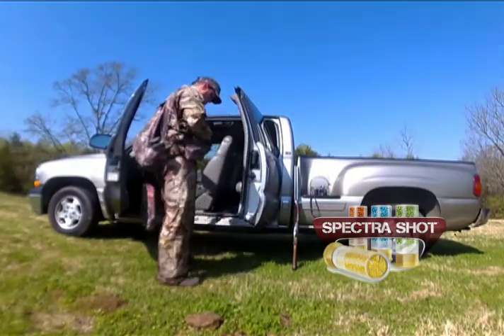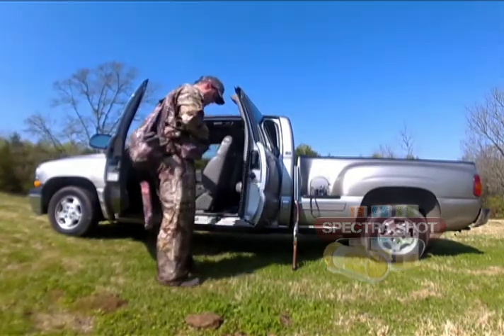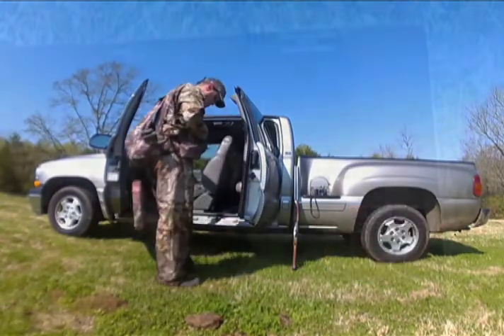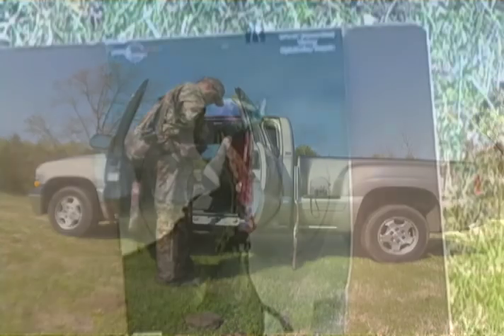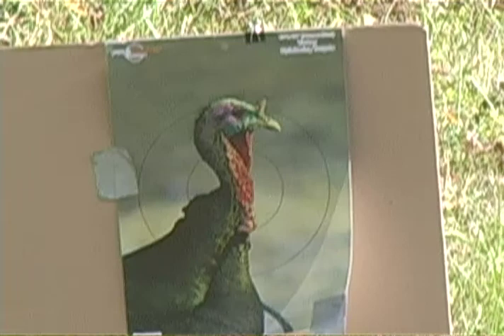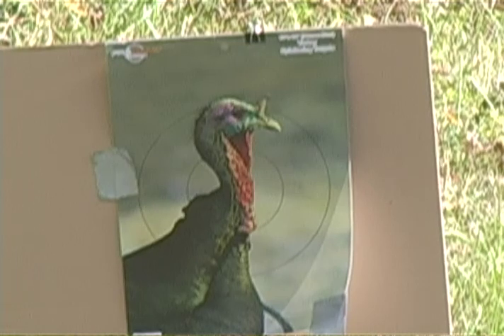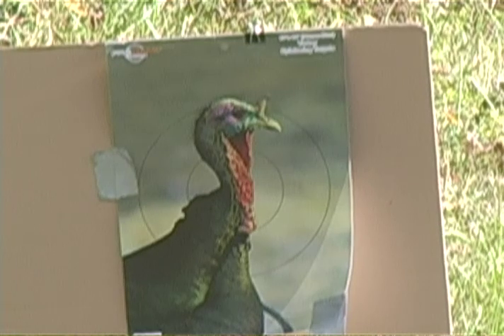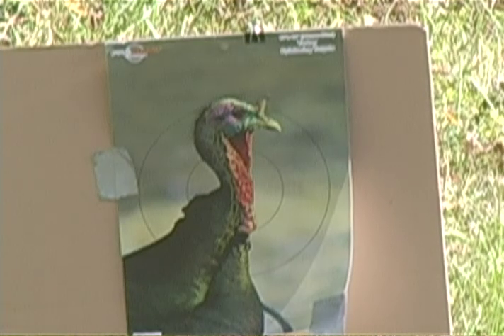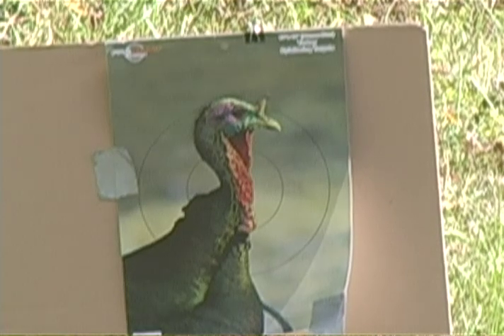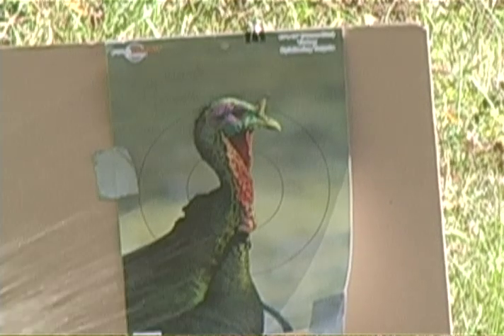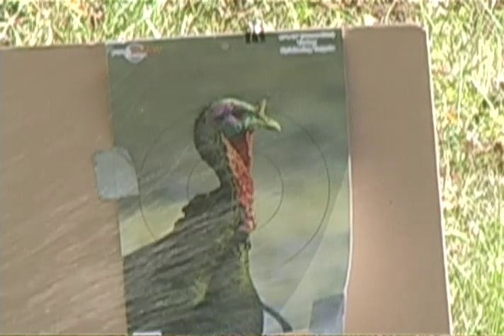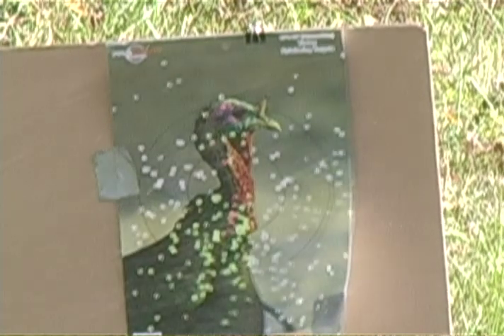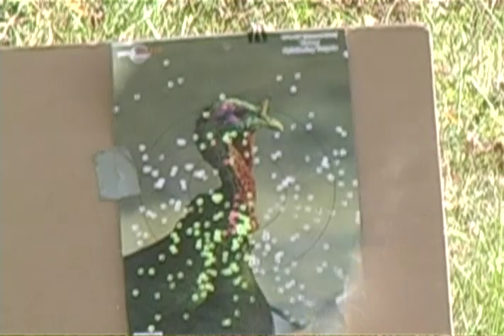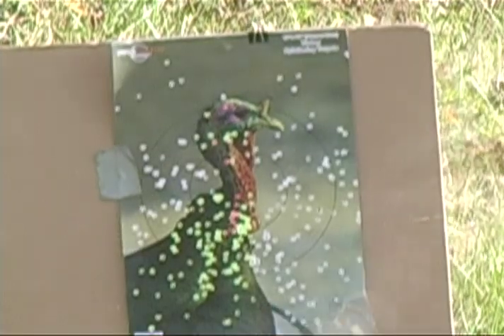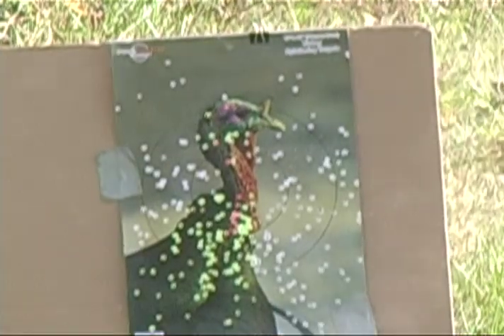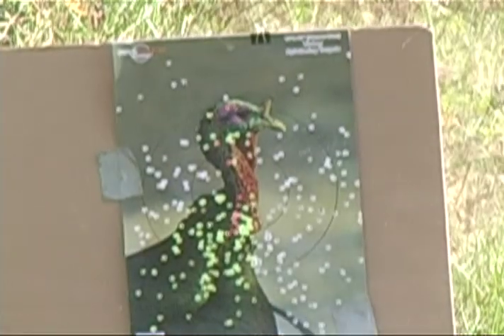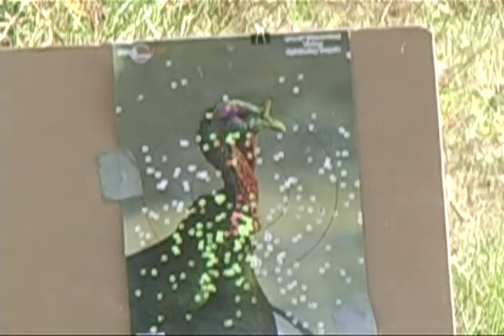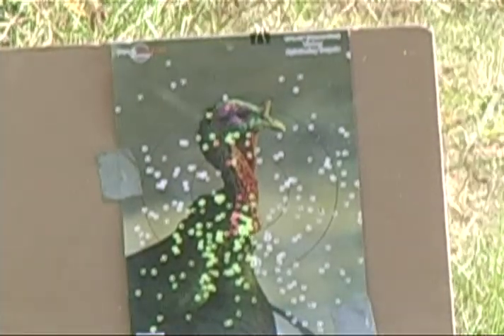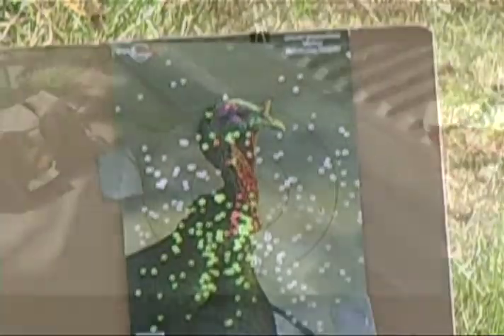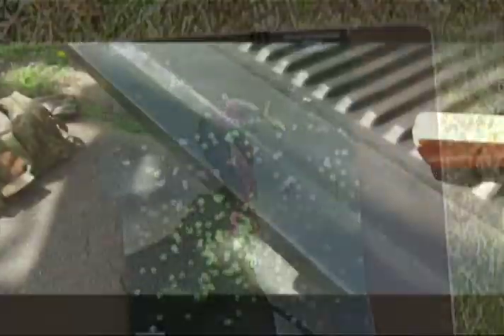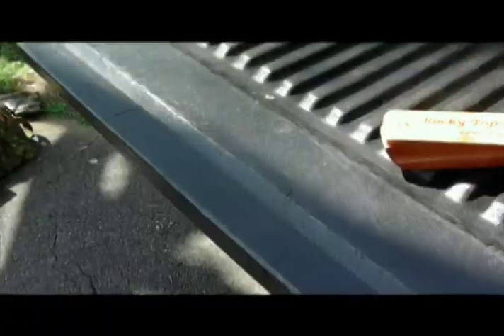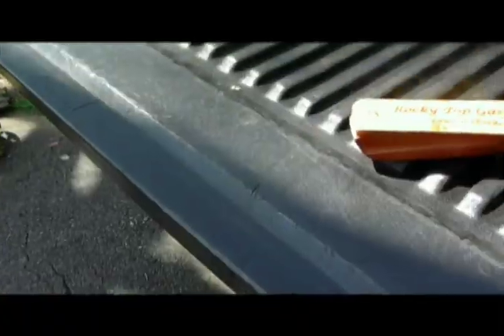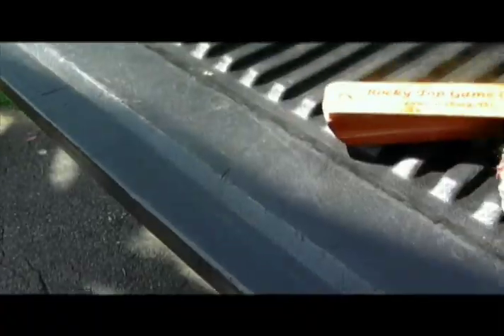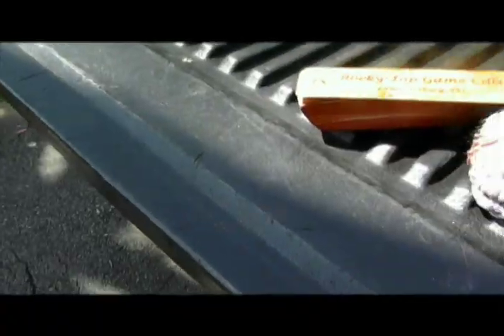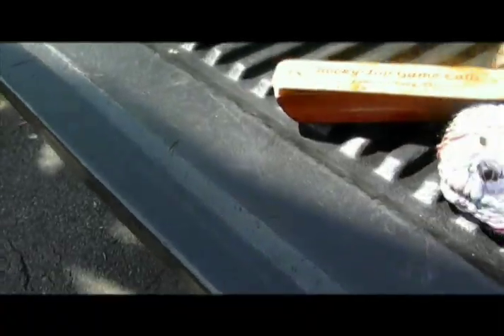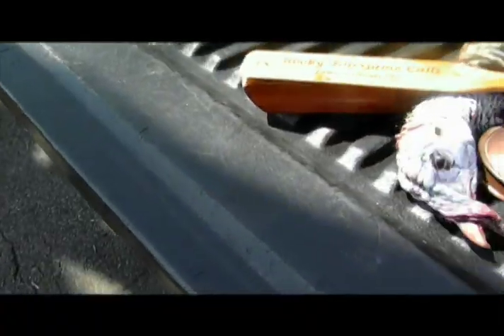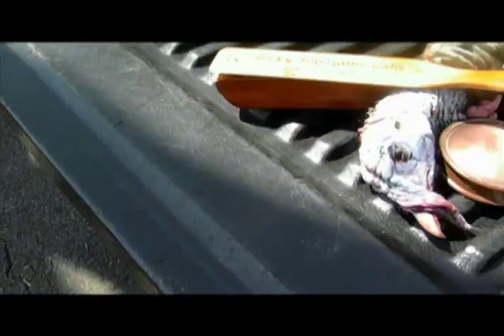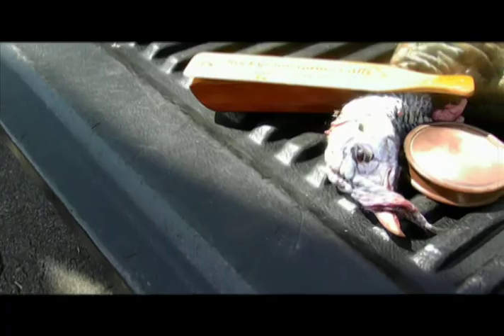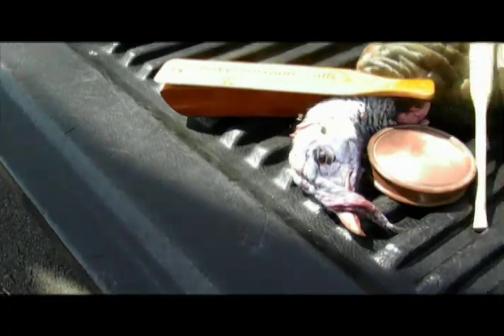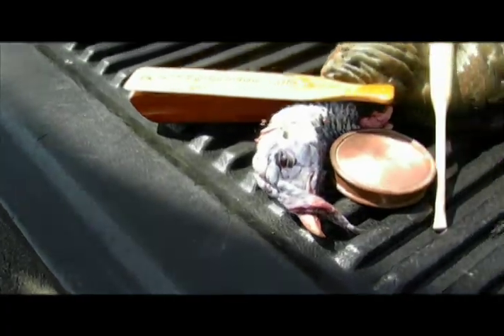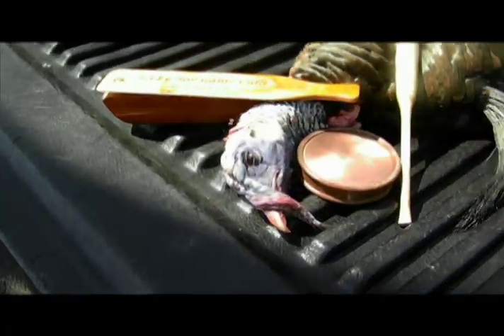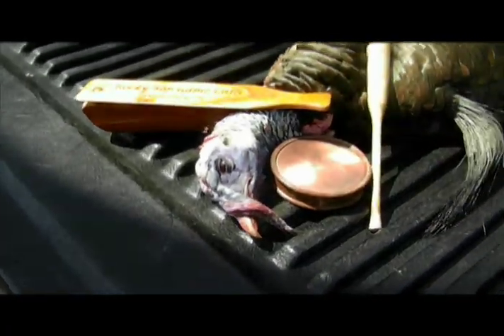White Lightning's pattern is as good or better than any of the big three ammo companies, with less recoil — and the result is a smoked turkey.